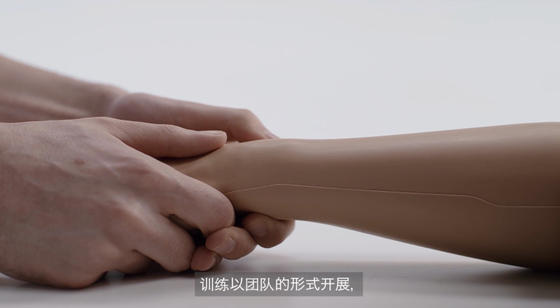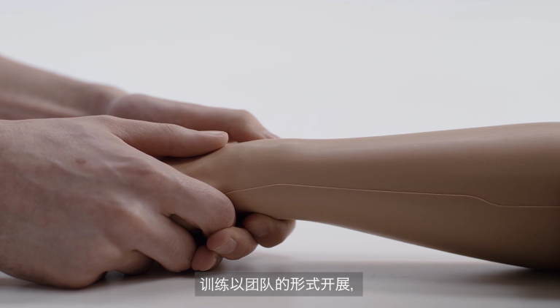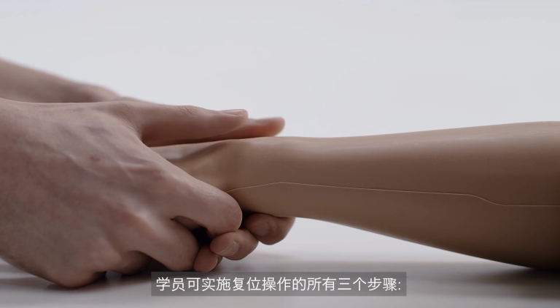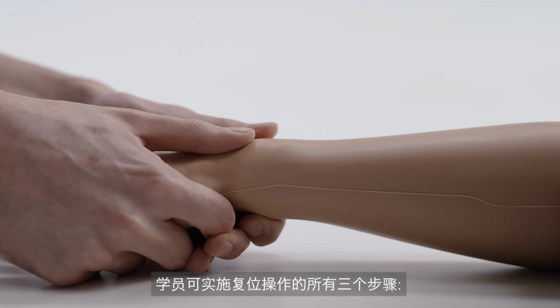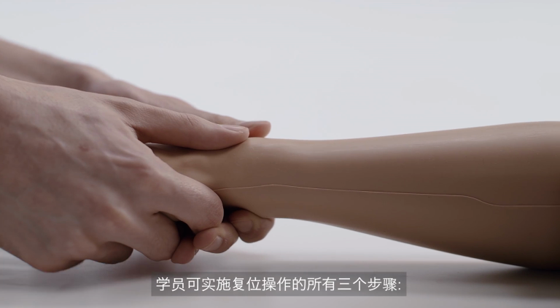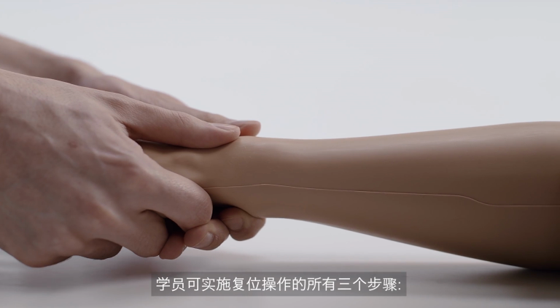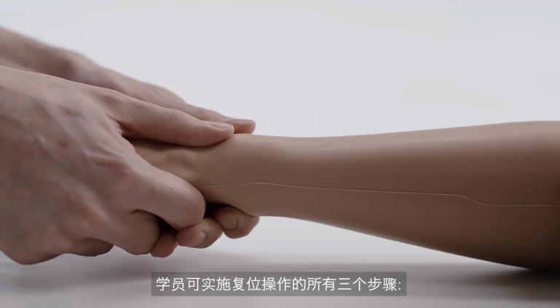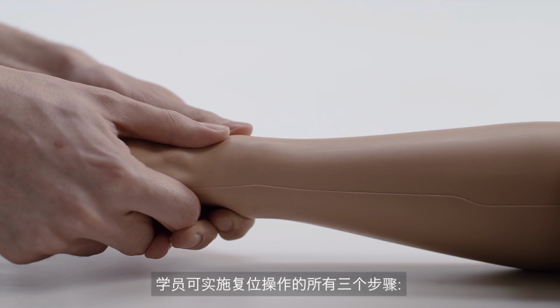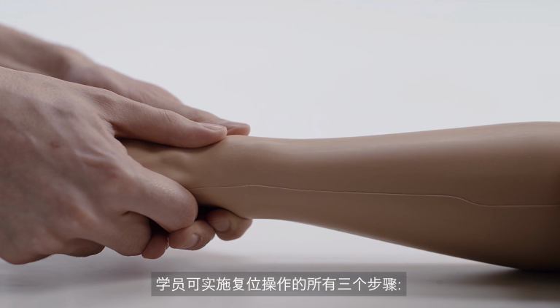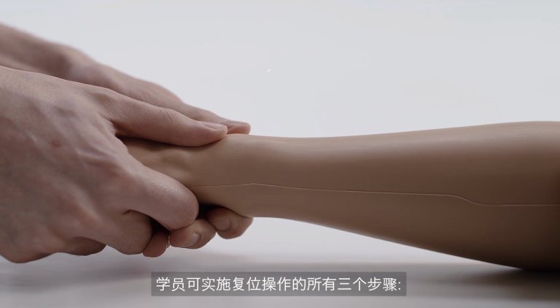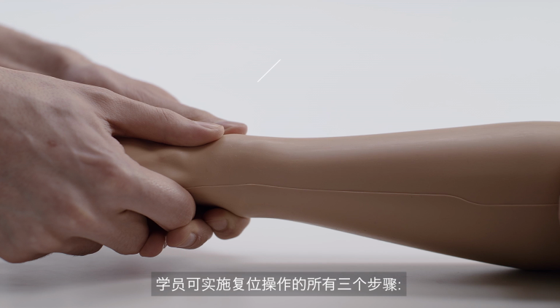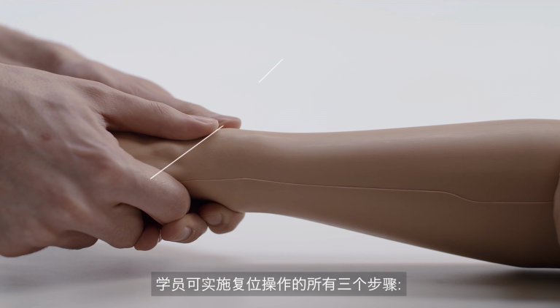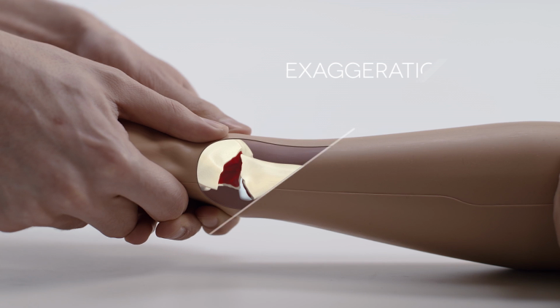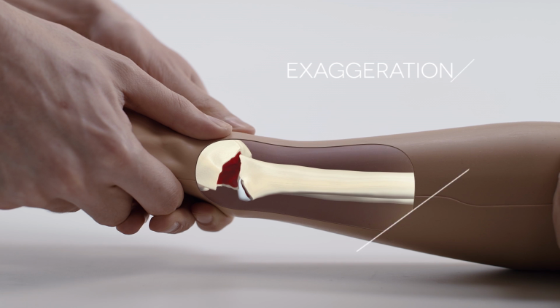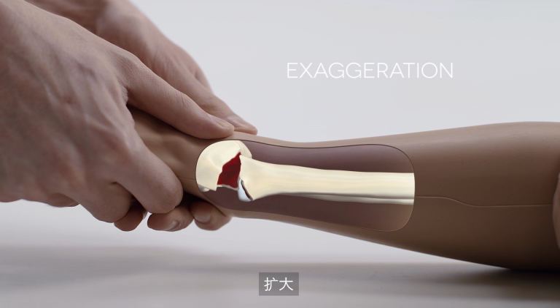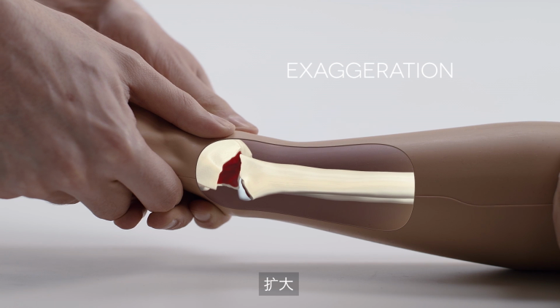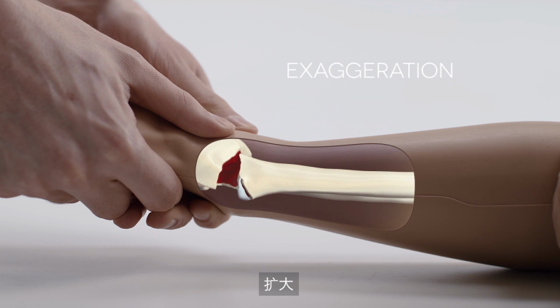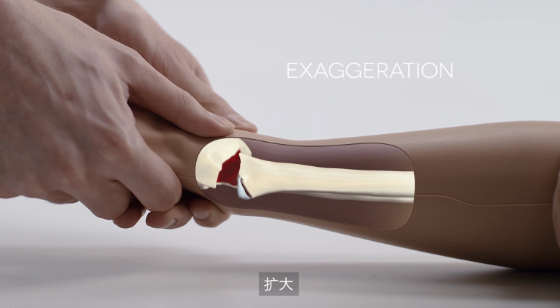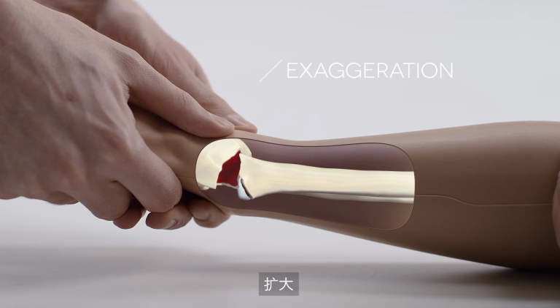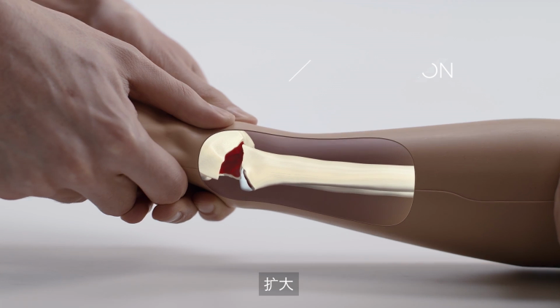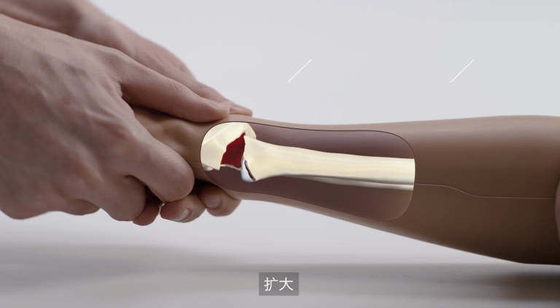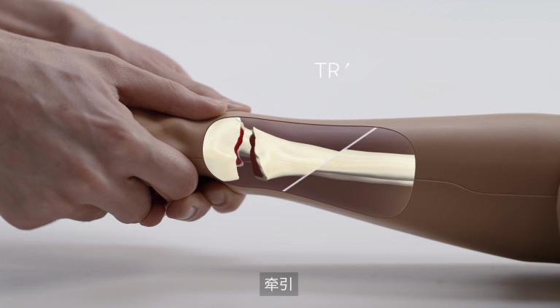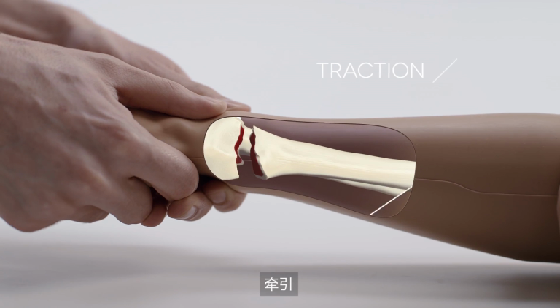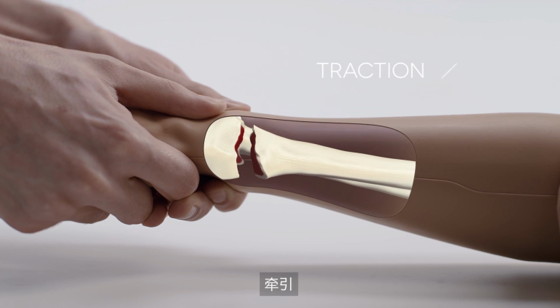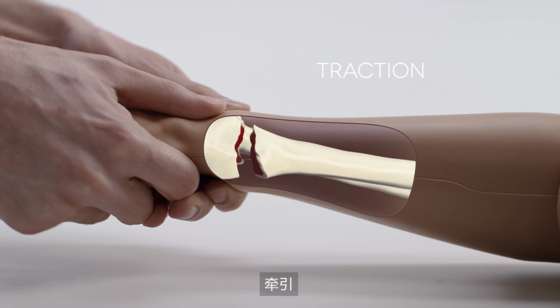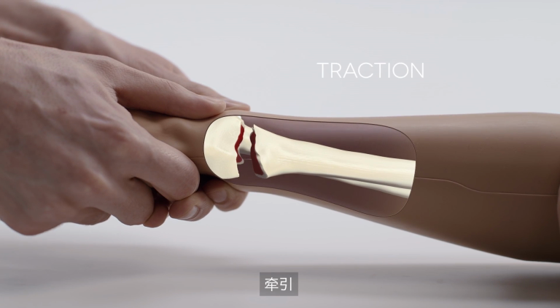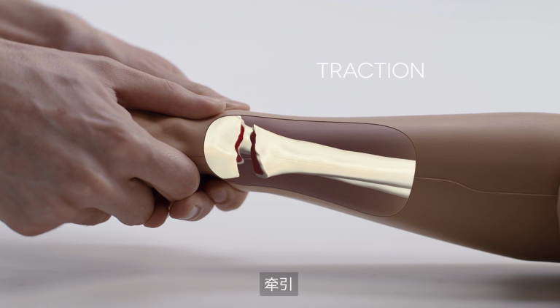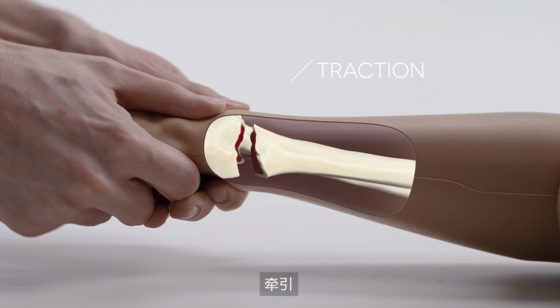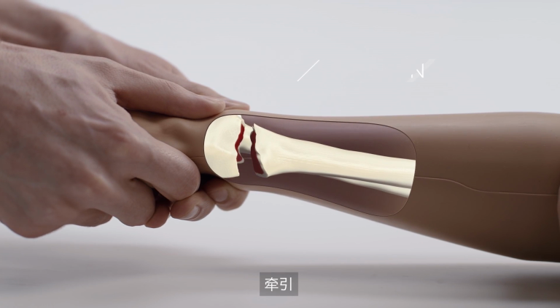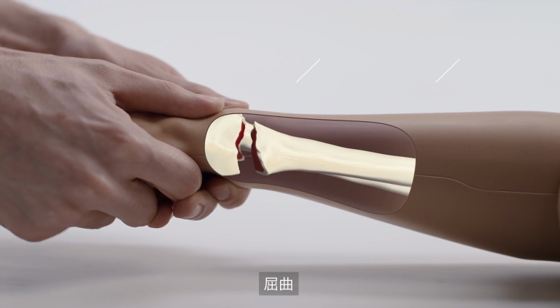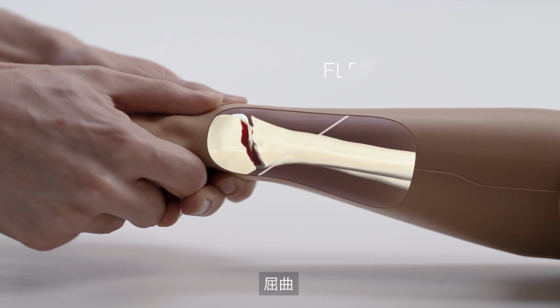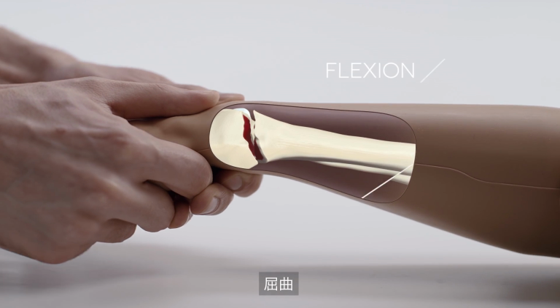Training in teams, trainees can perform all three stages of reduction: exaggeration, traction, and flexion.